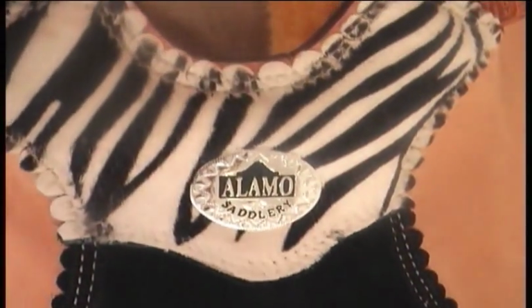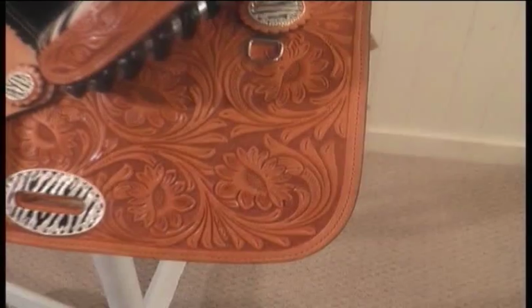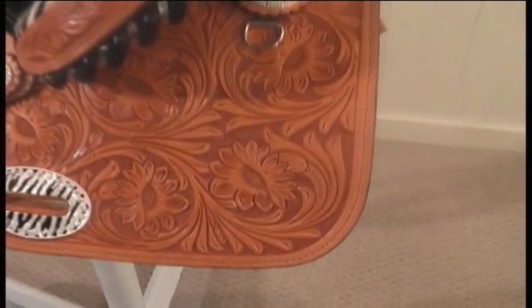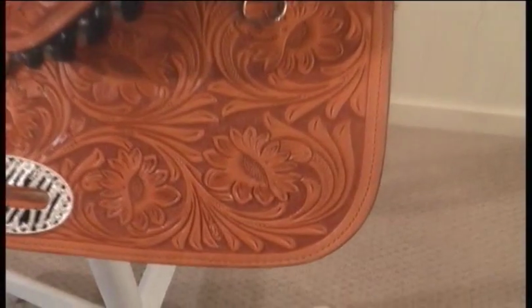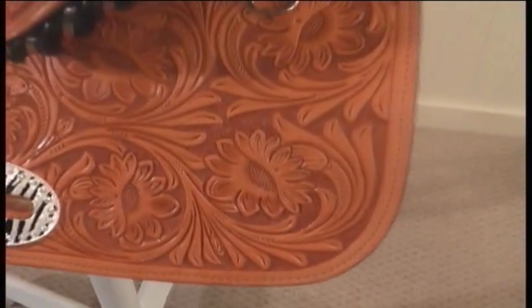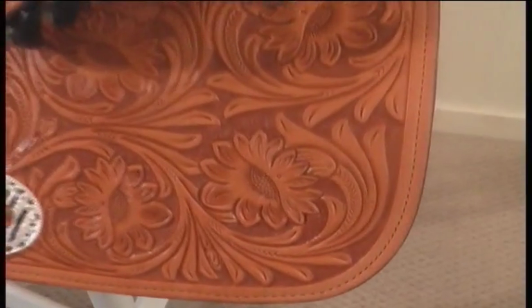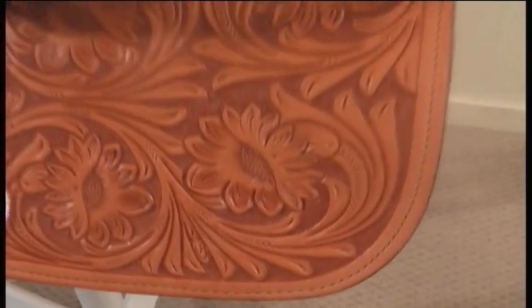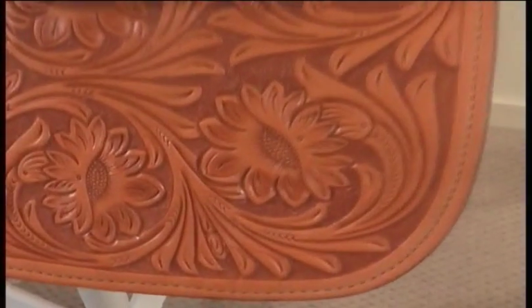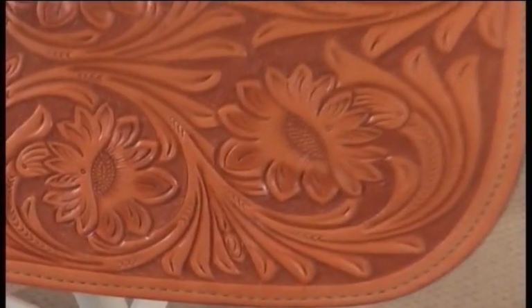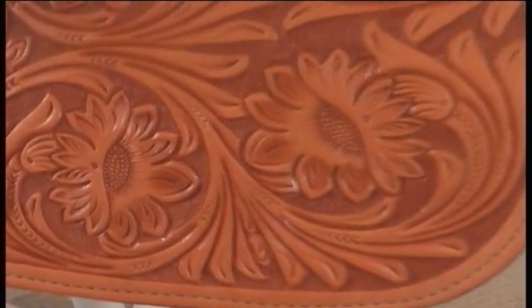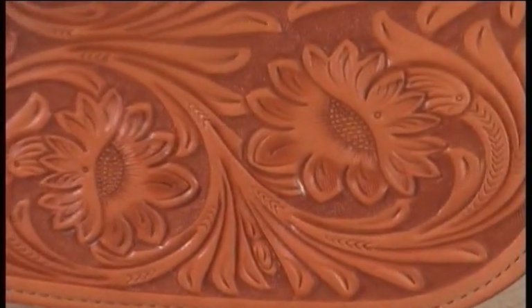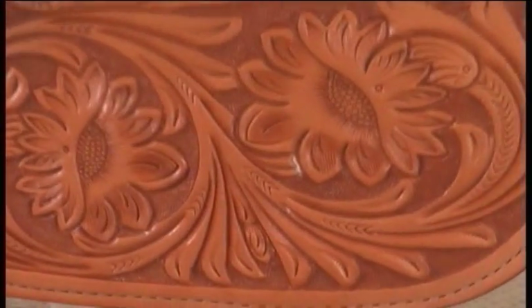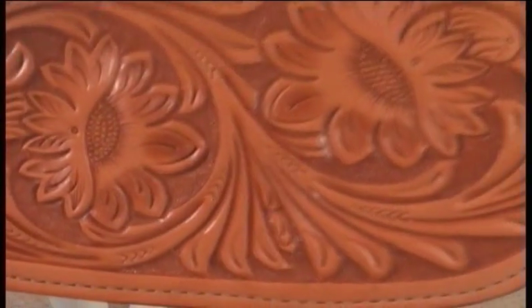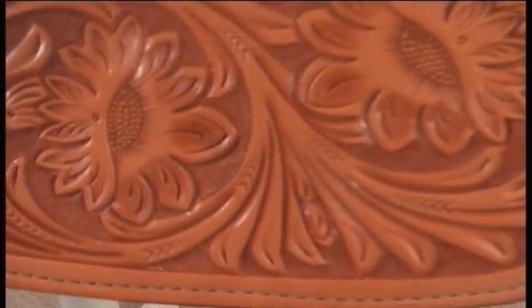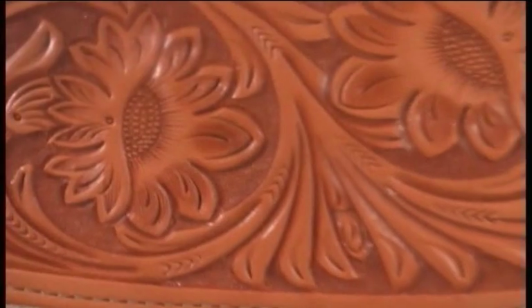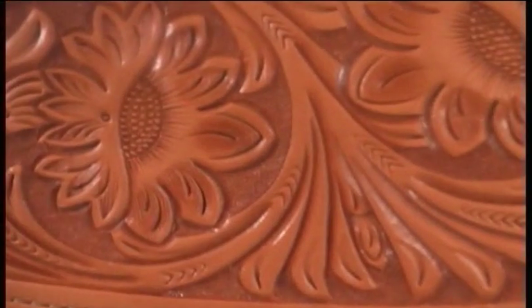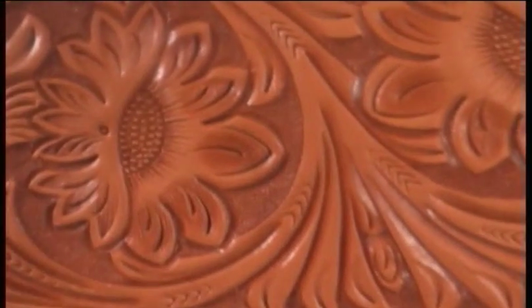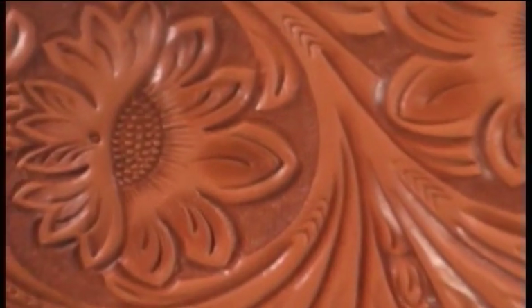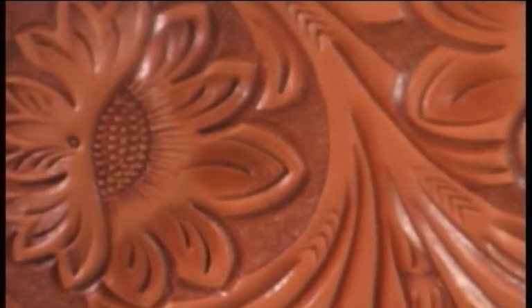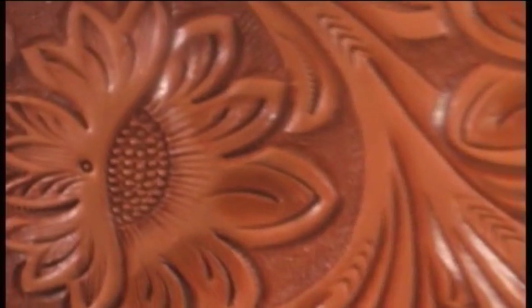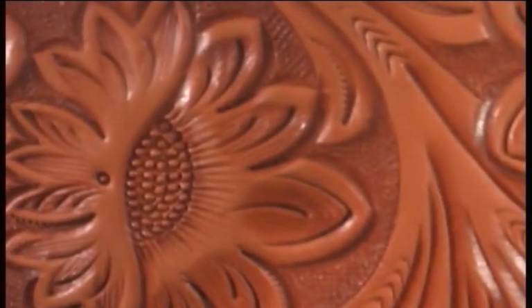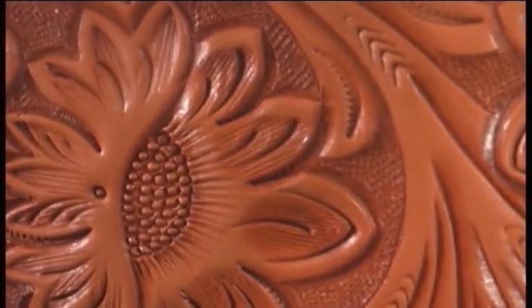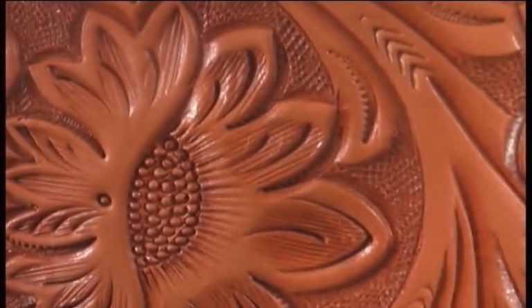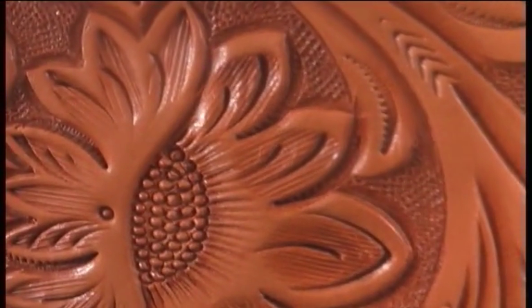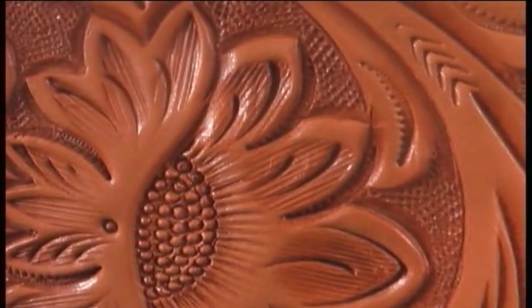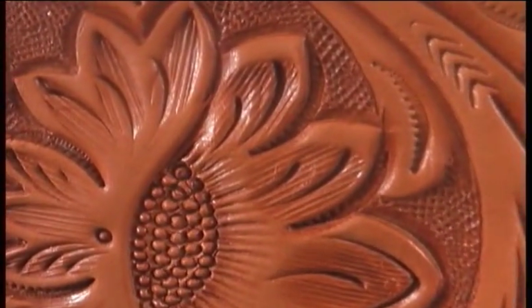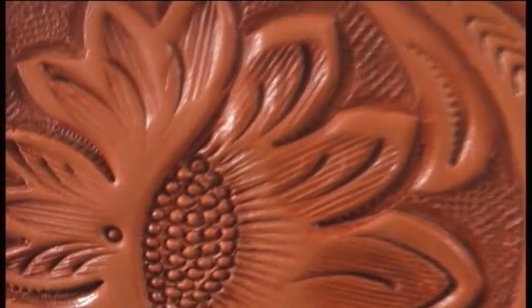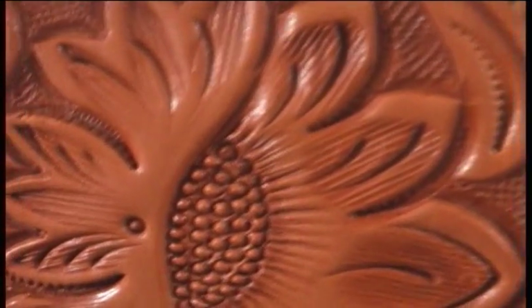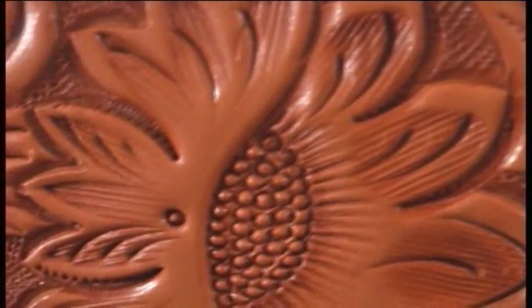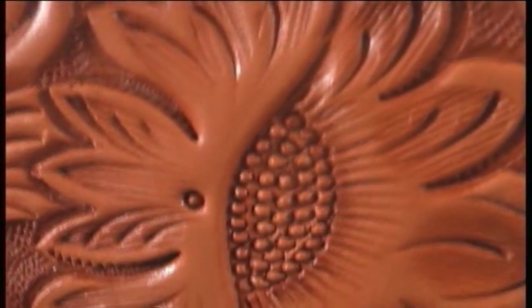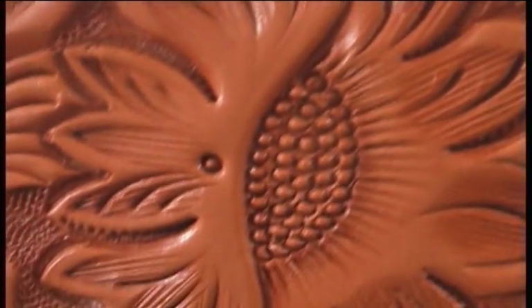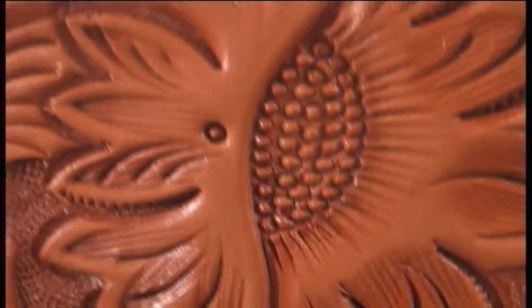Check out the silver lace black rawhide cantle on the back here that continues the zebra theme. This saddle has gorgeous hand tooled floral tooling on the skirts, pommel, cantle, and off billet.